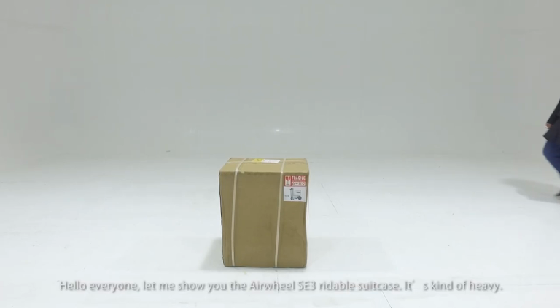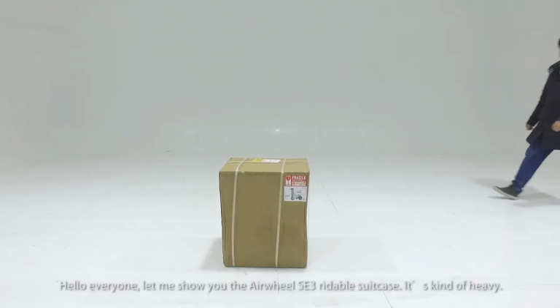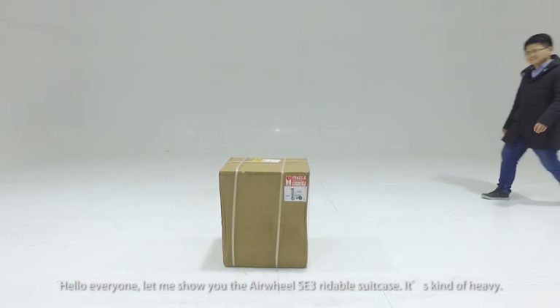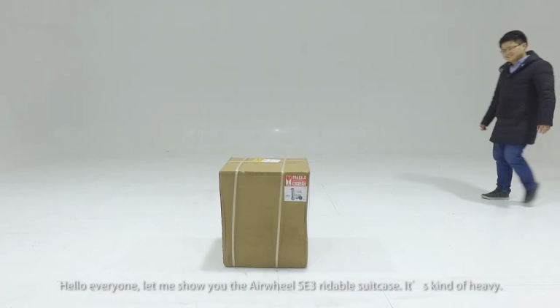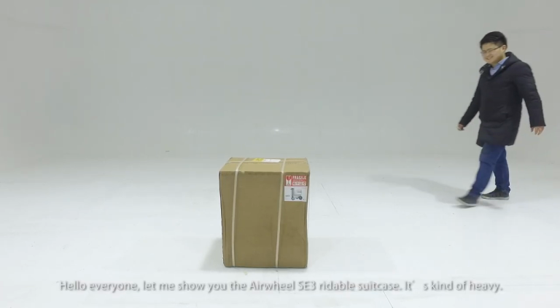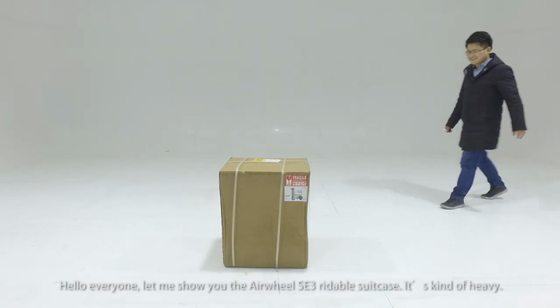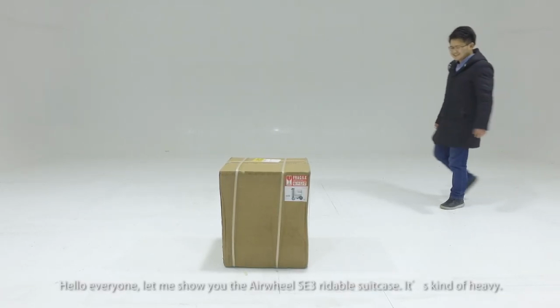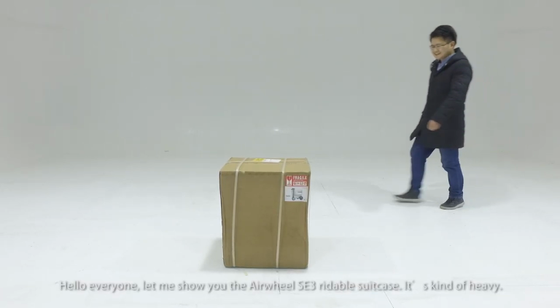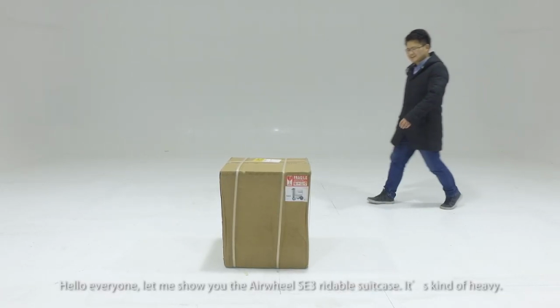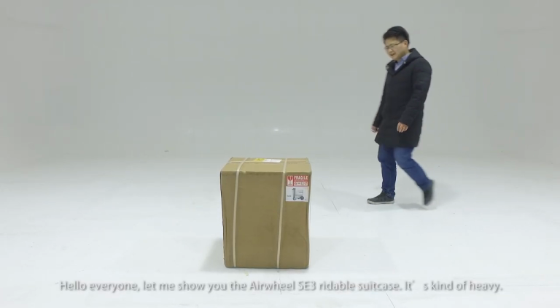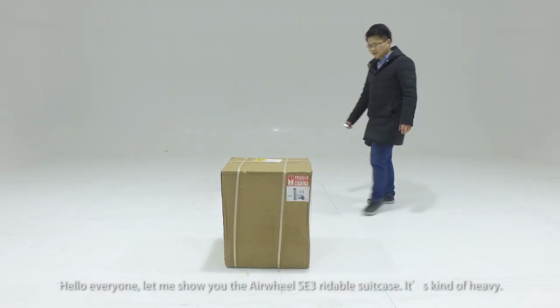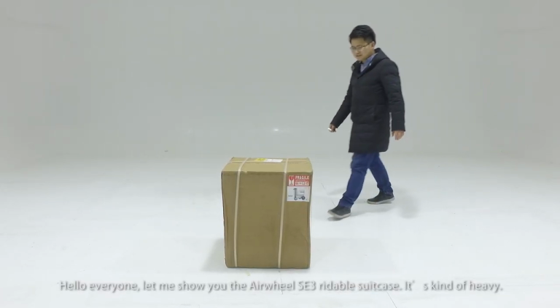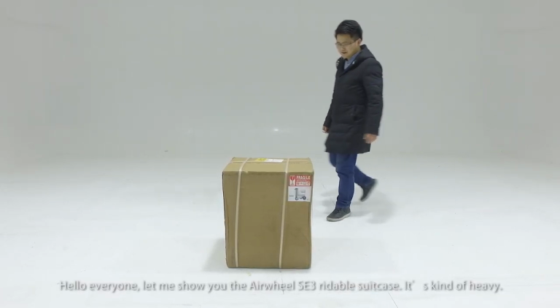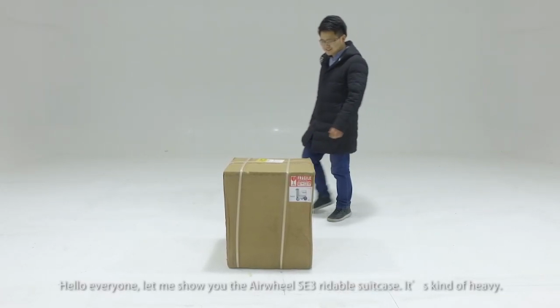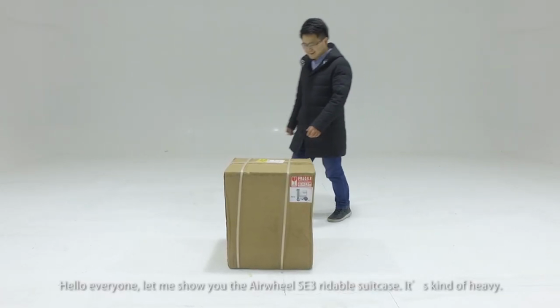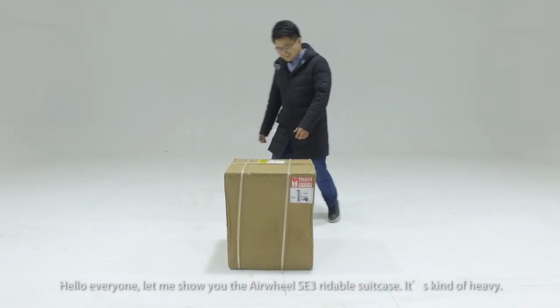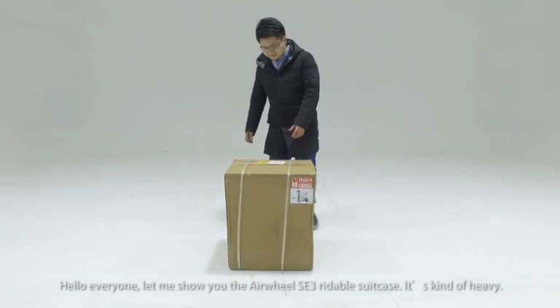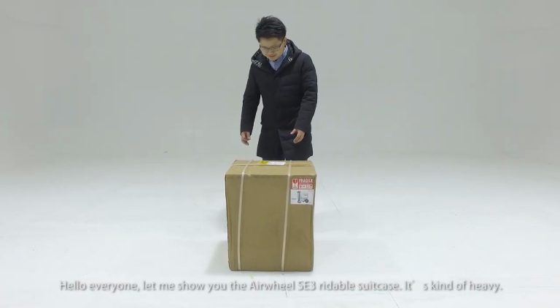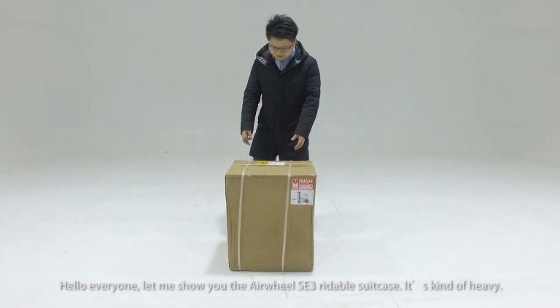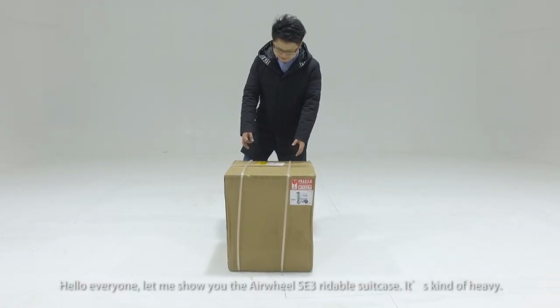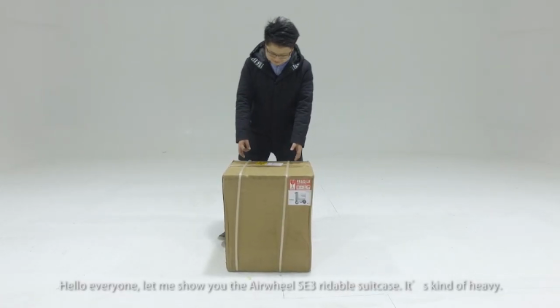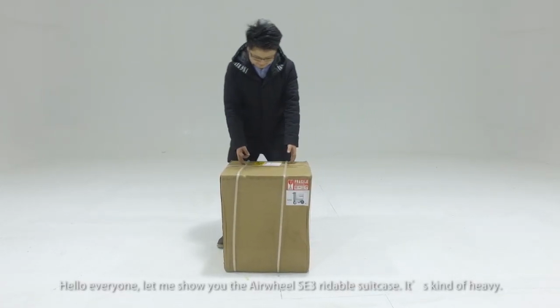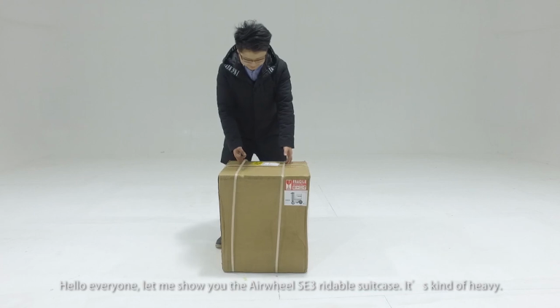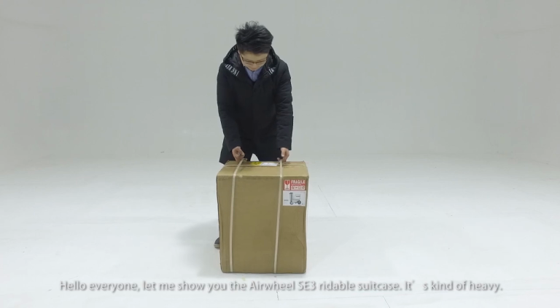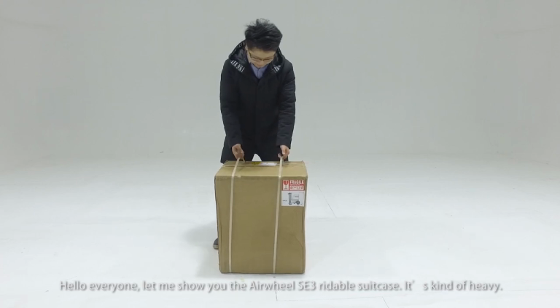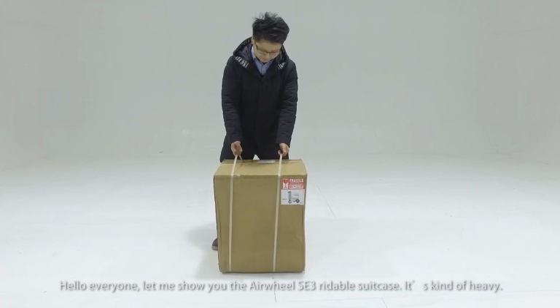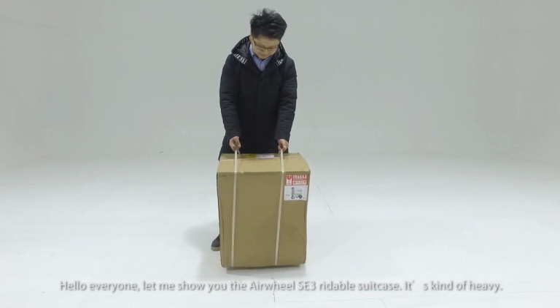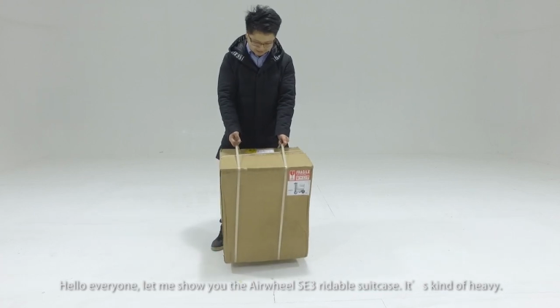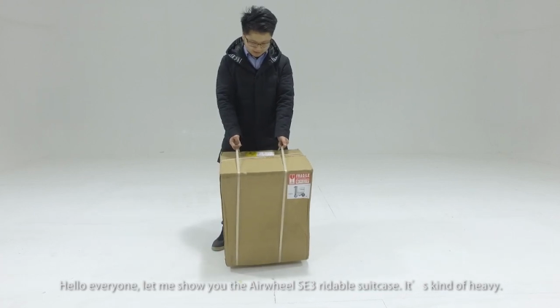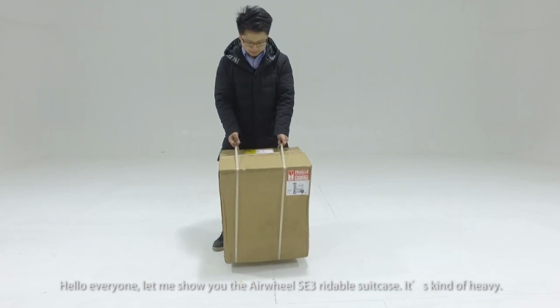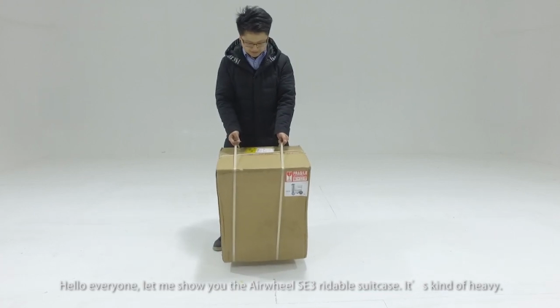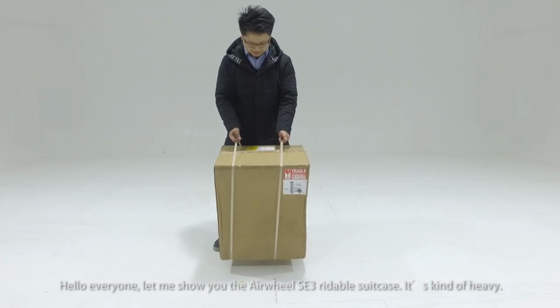Hello everyone! Let me show you the Airwheel SE's free rideable suitcase.